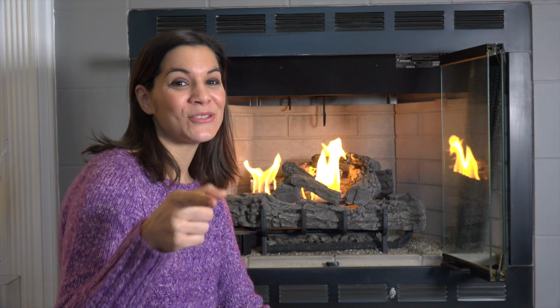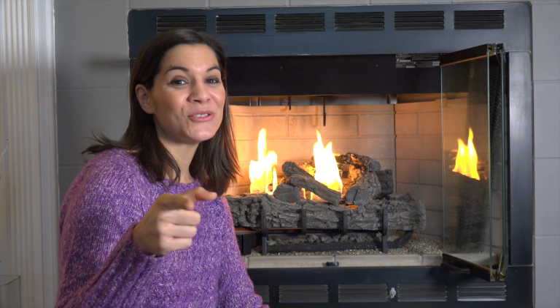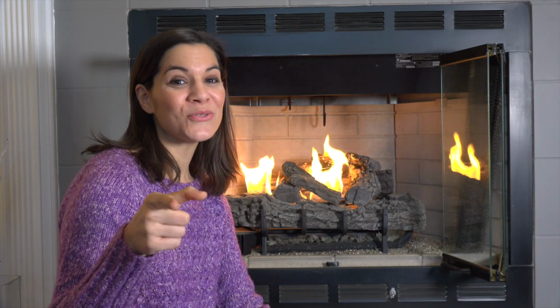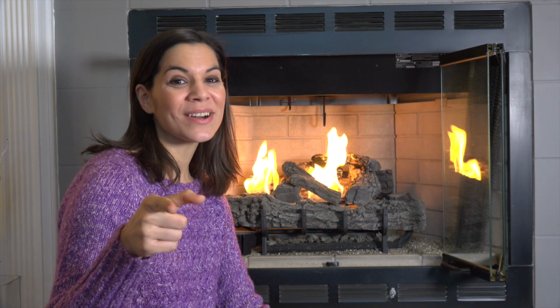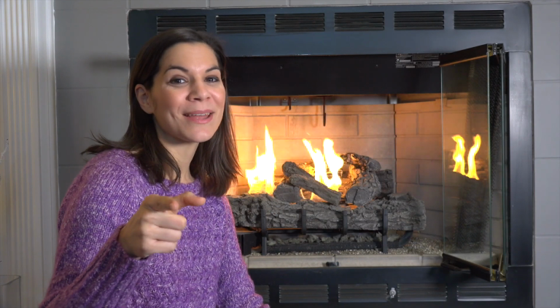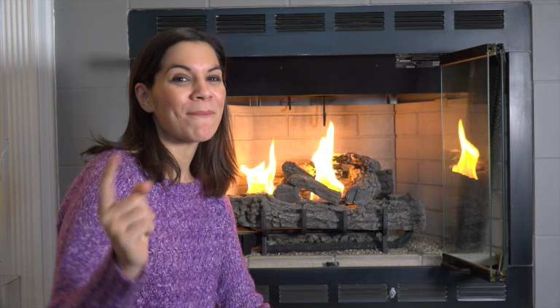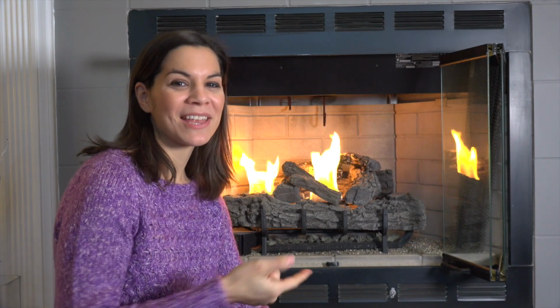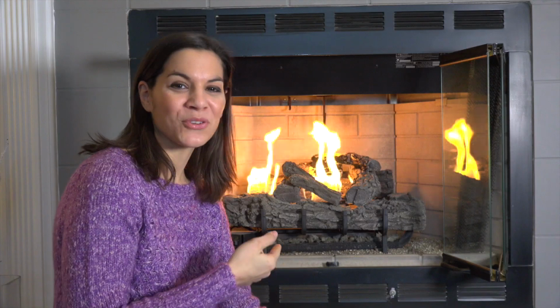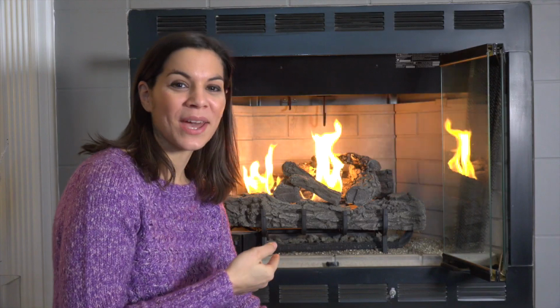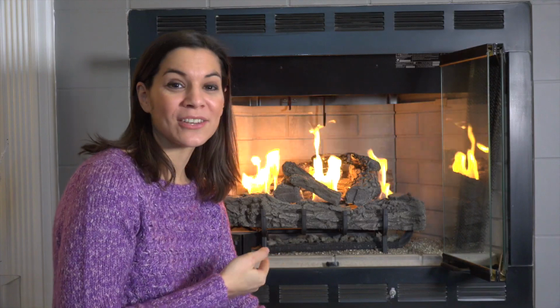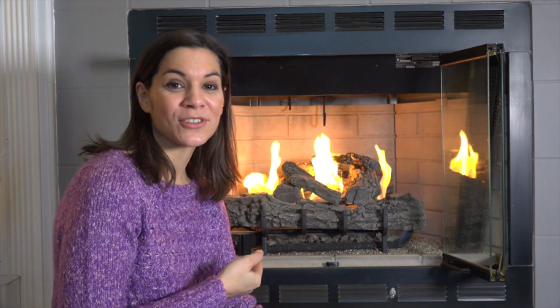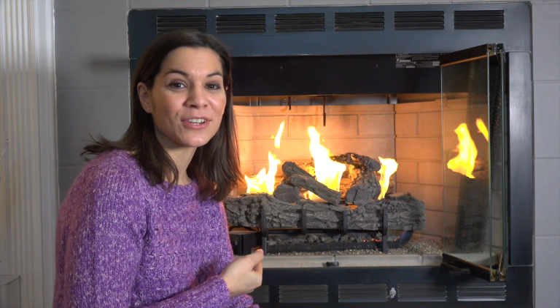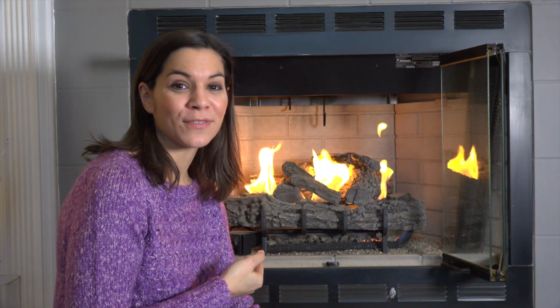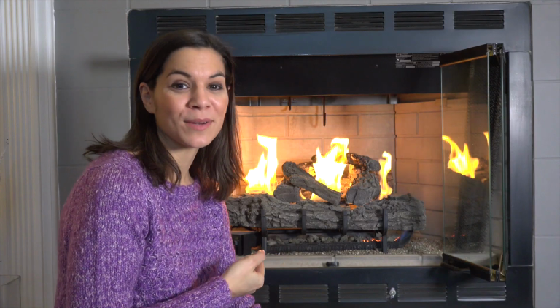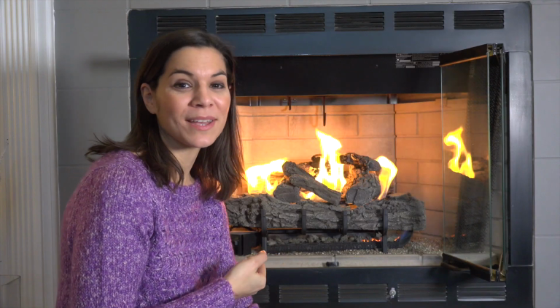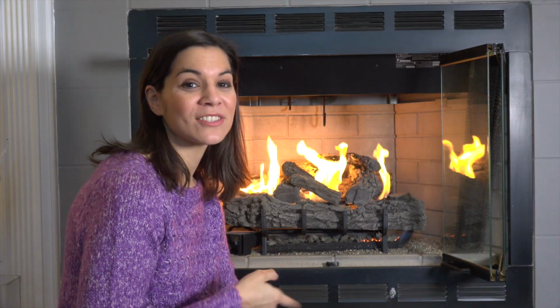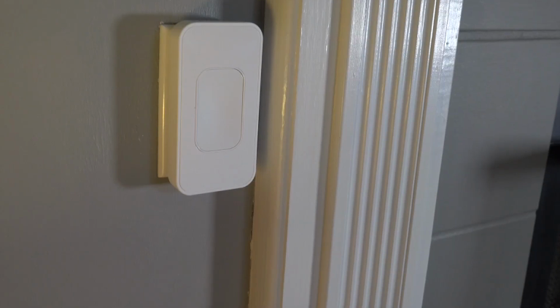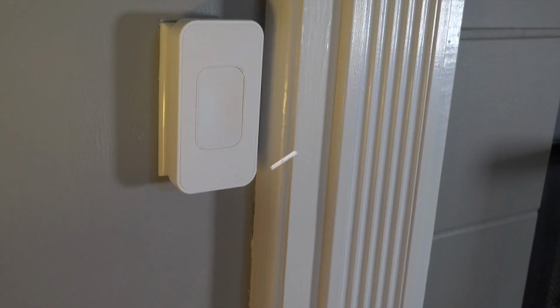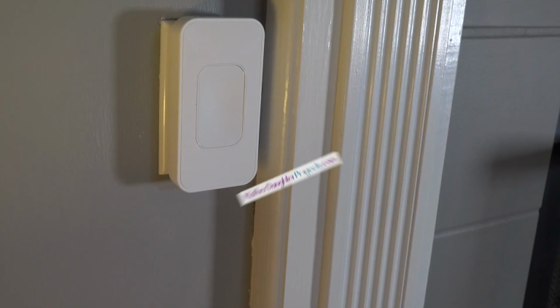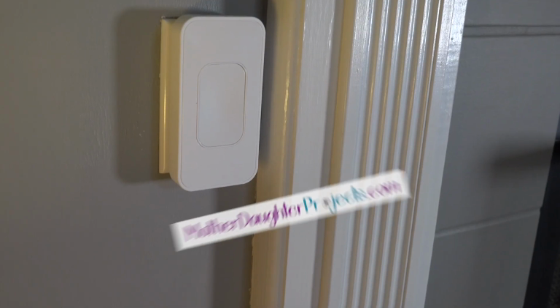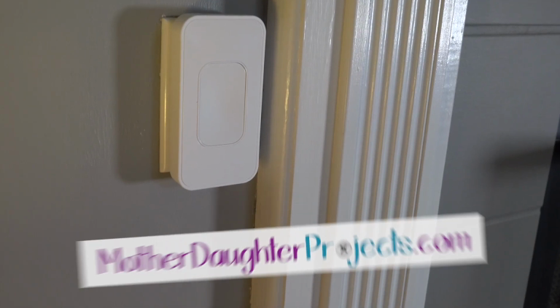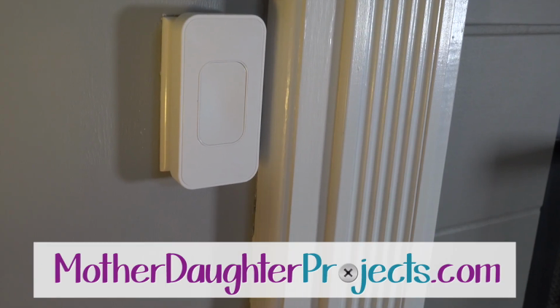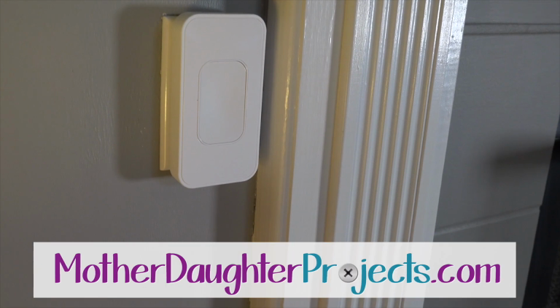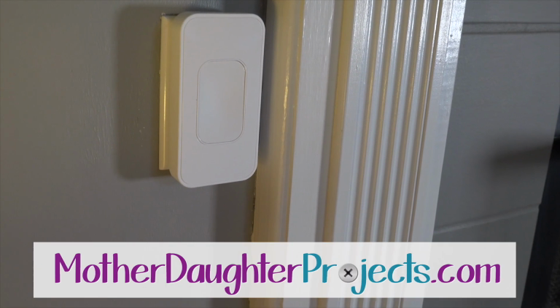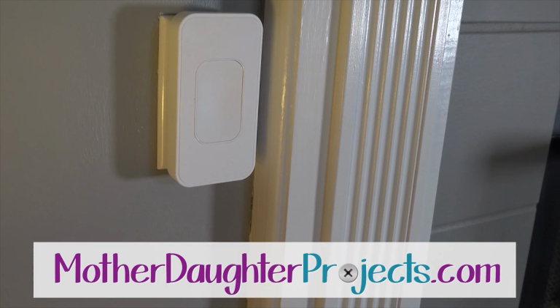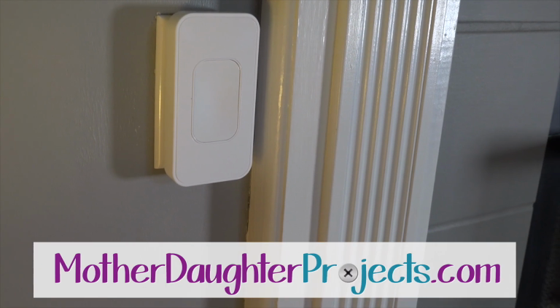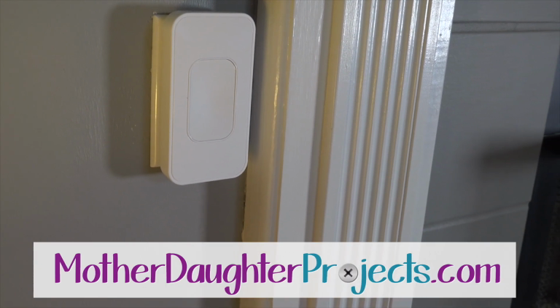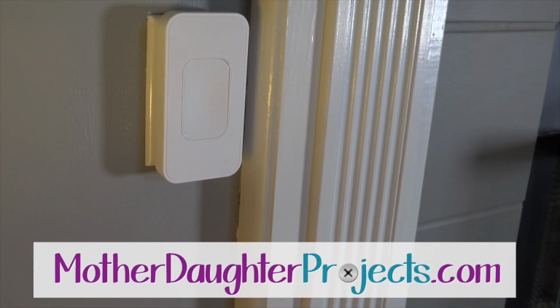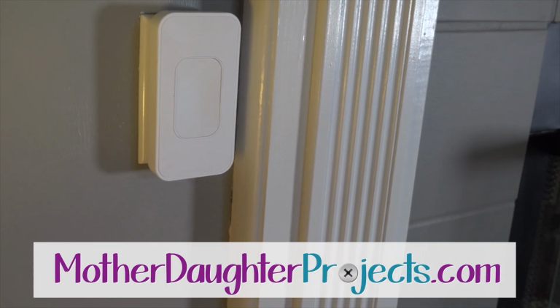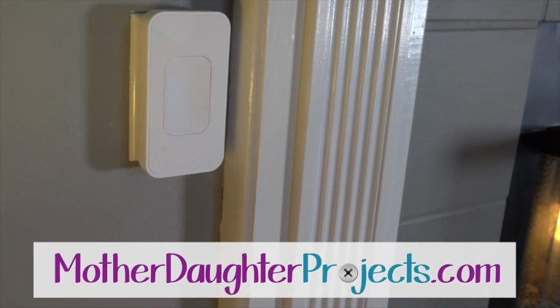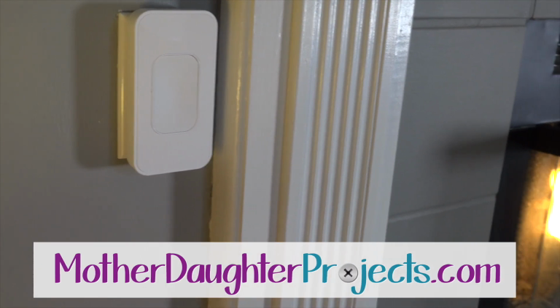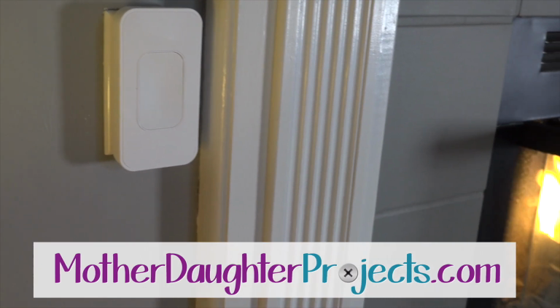Do you want a magic way to turn on your fireplace? Check out our next video on the Switchmate home automation product.